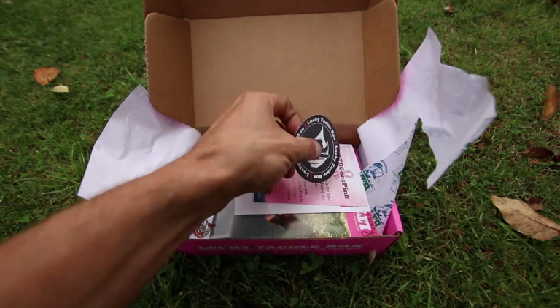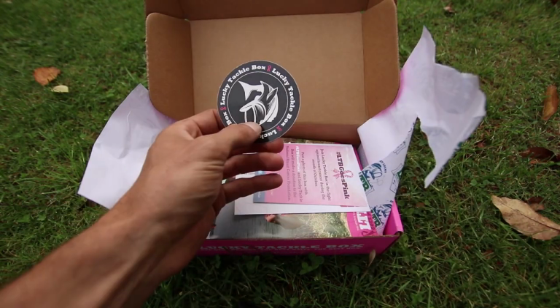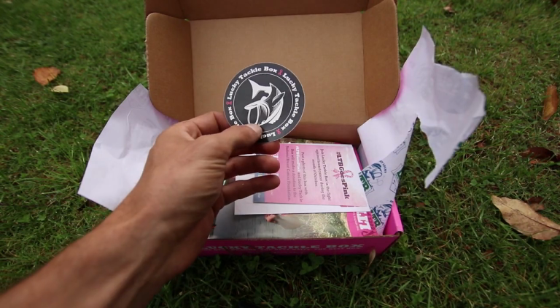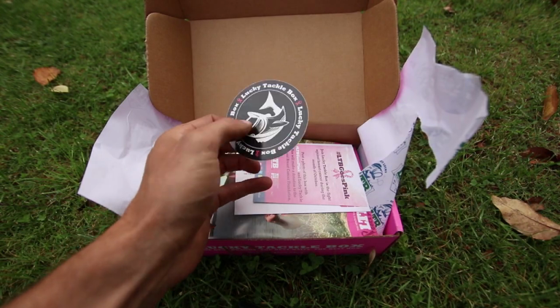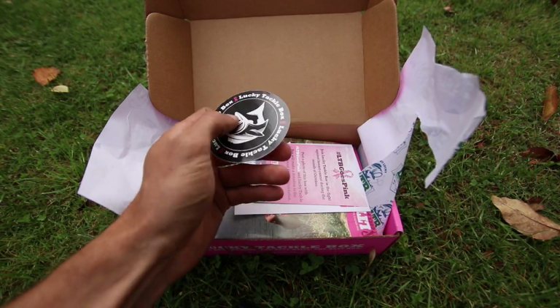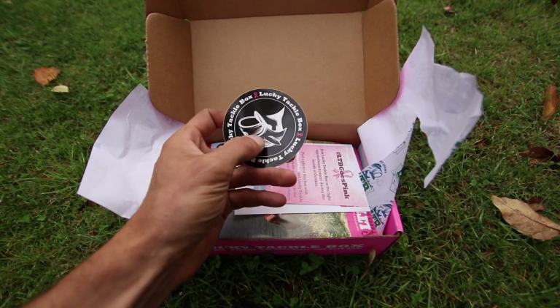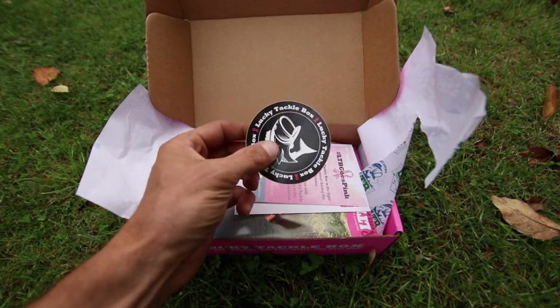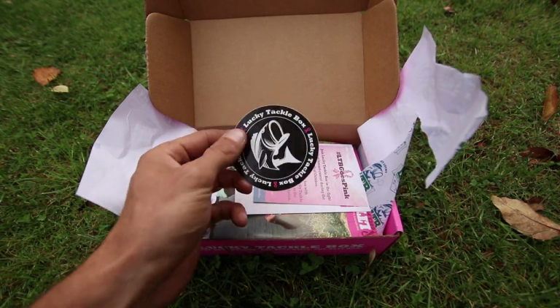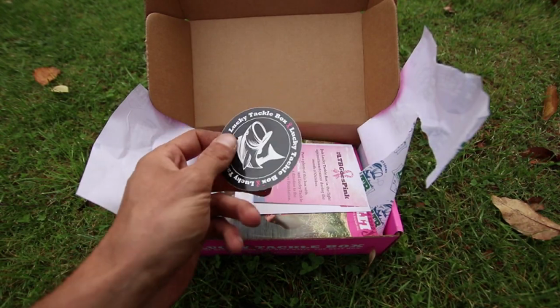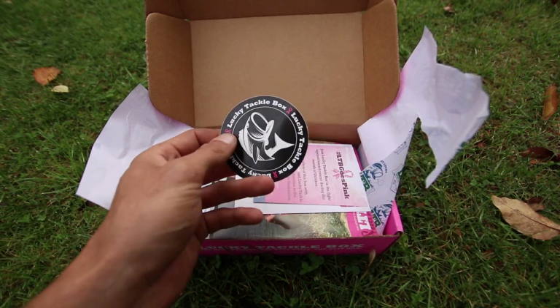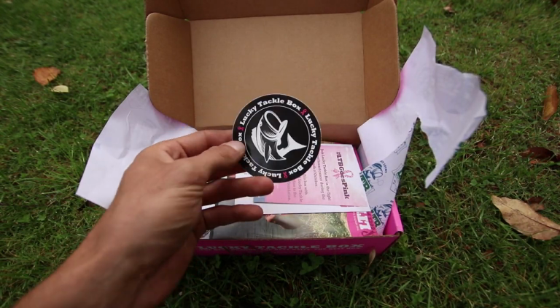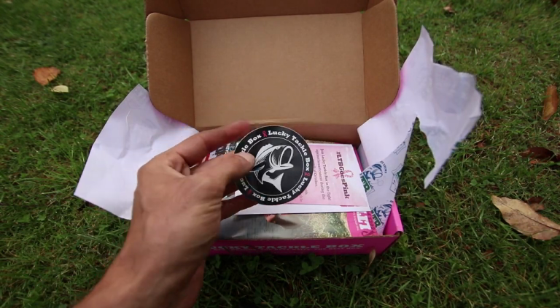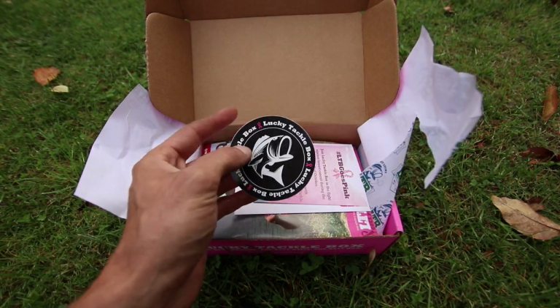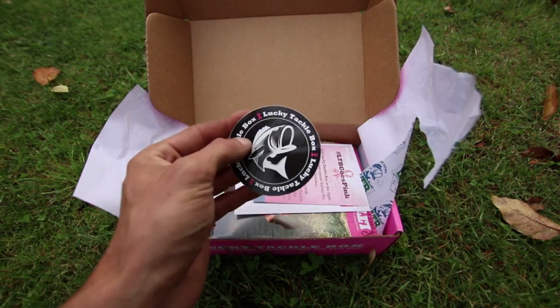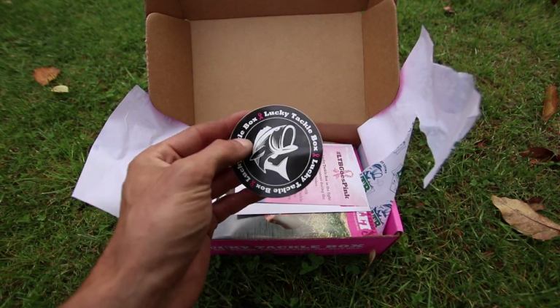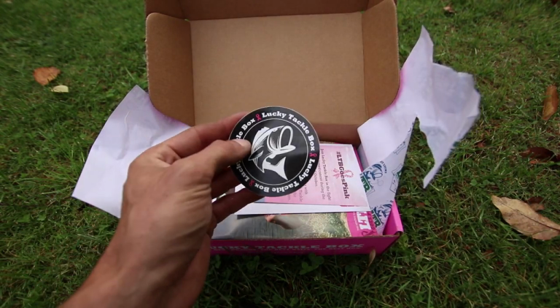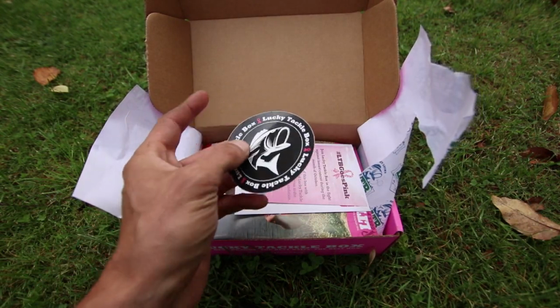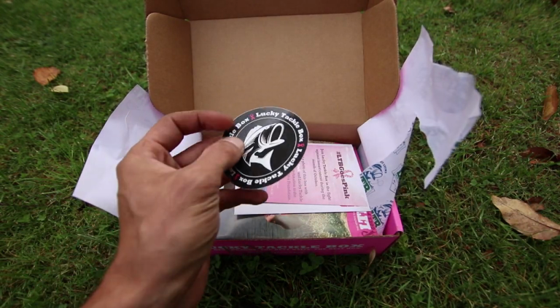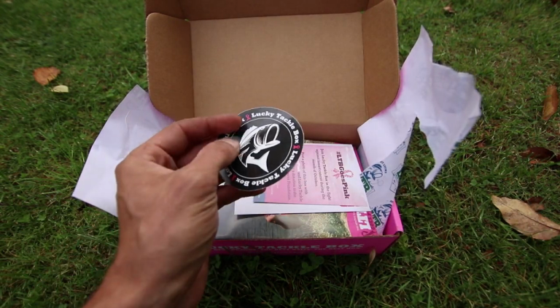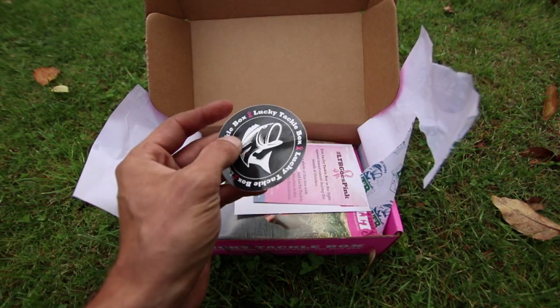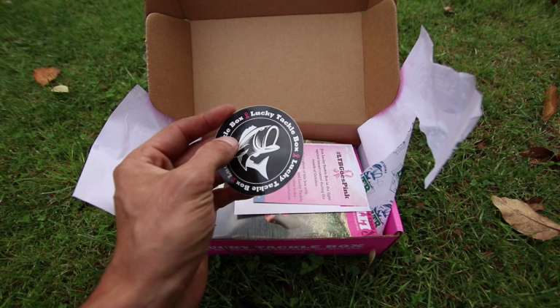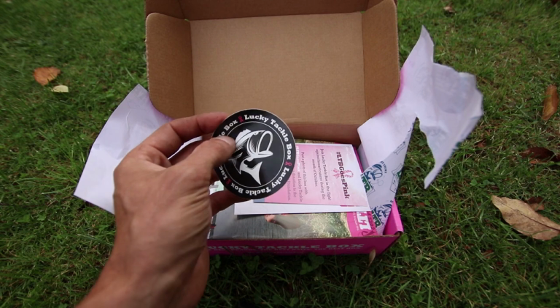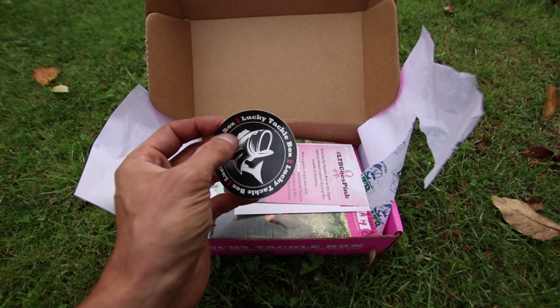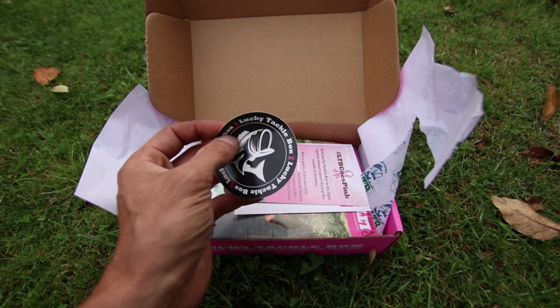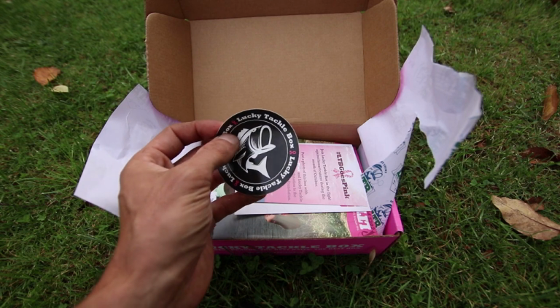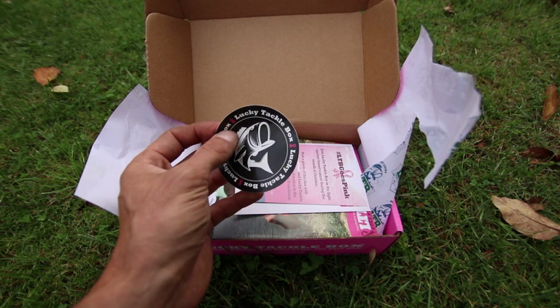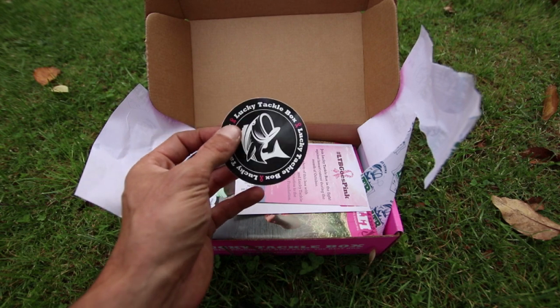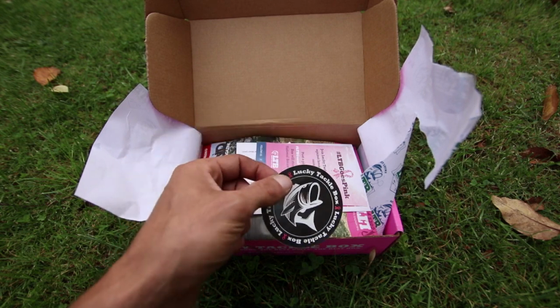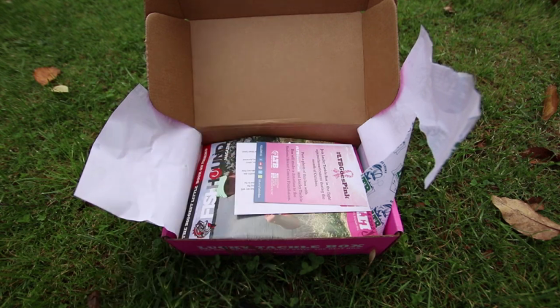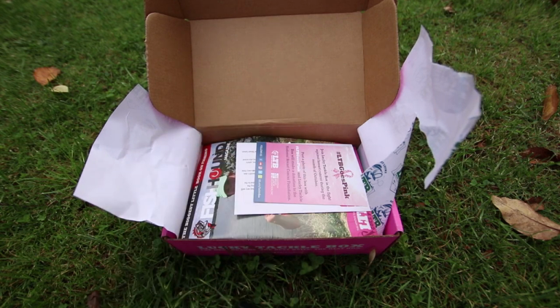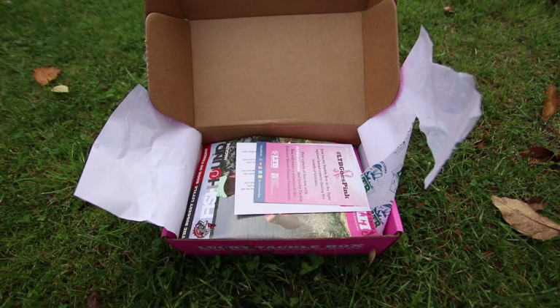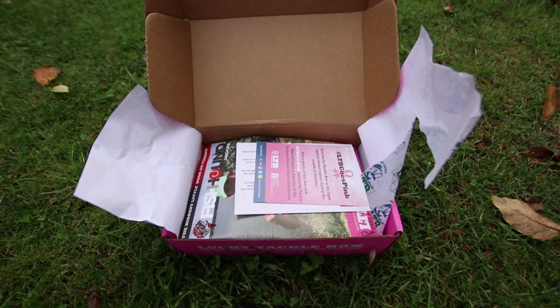You have a Lucky Tackle Box sticker. It has the fish on it, it has the pink ribbon, and it says Lucky Tackle Box.